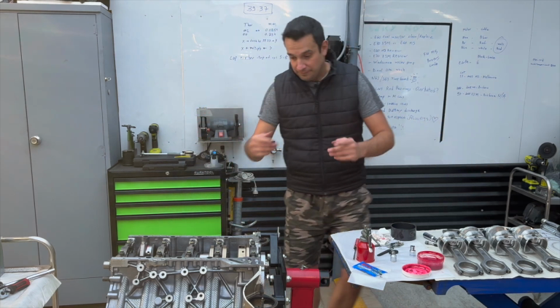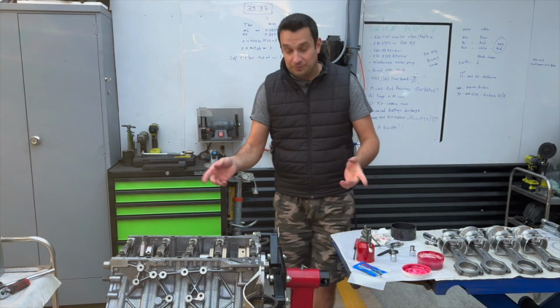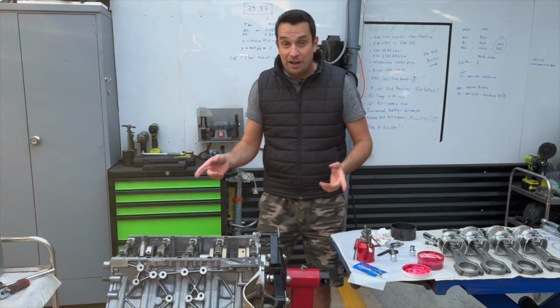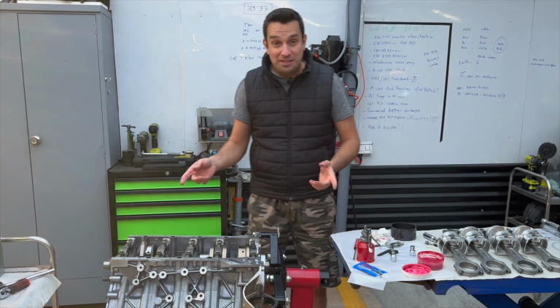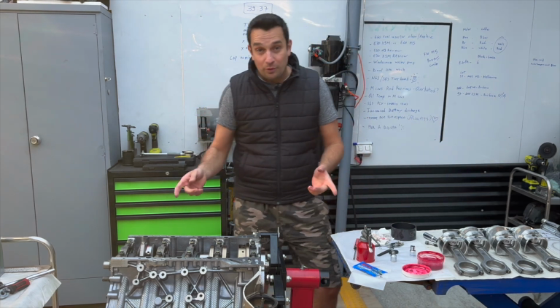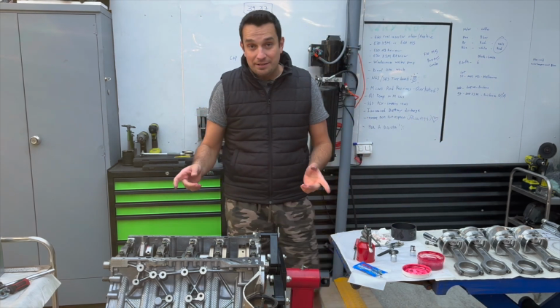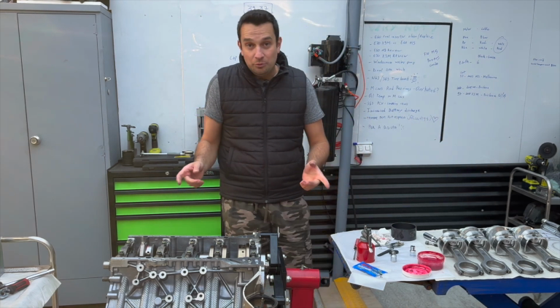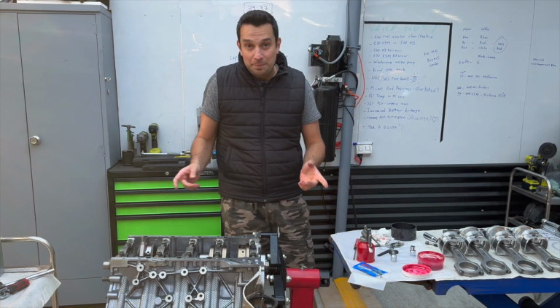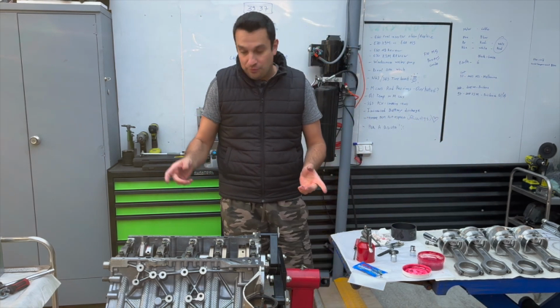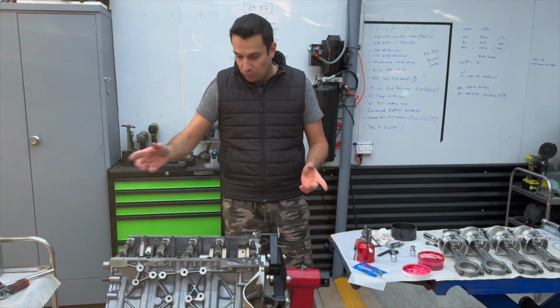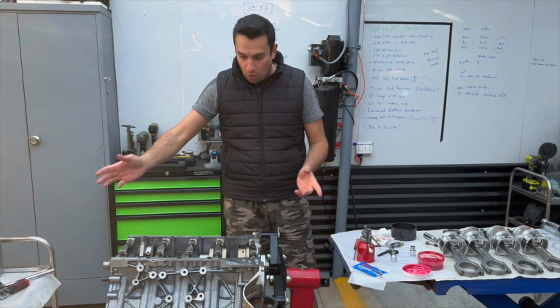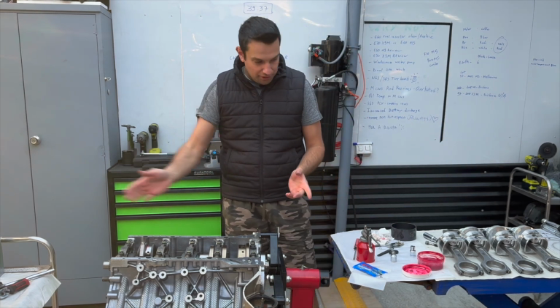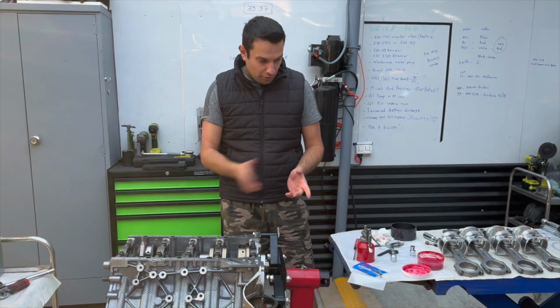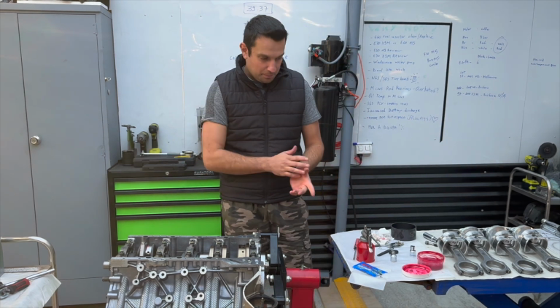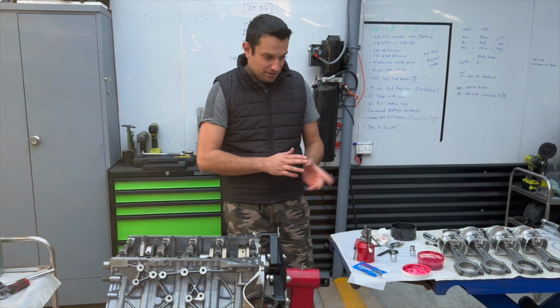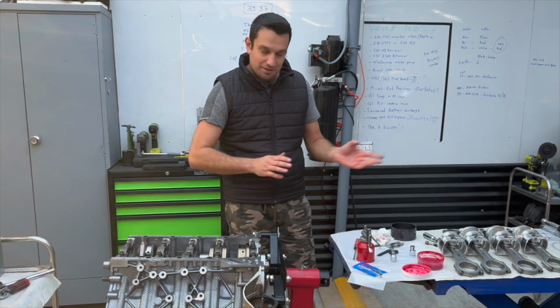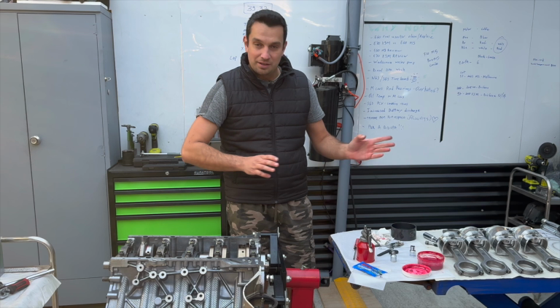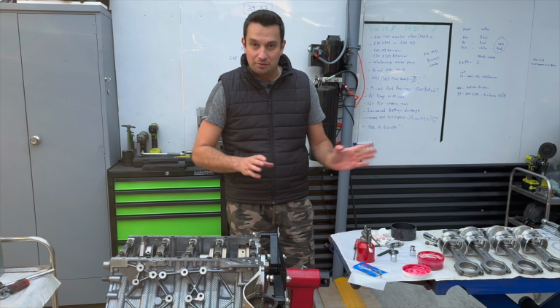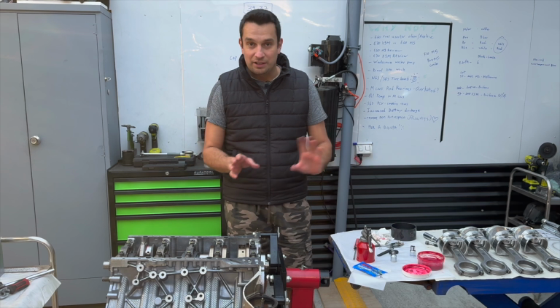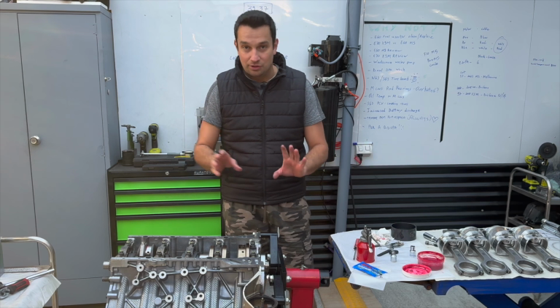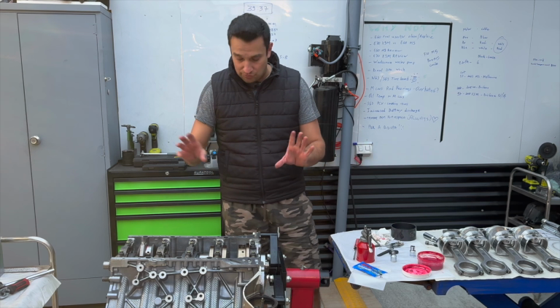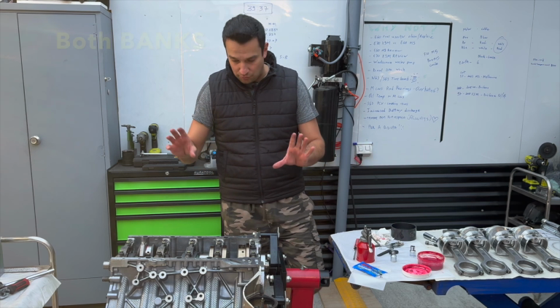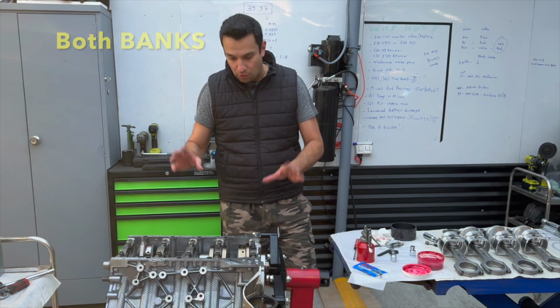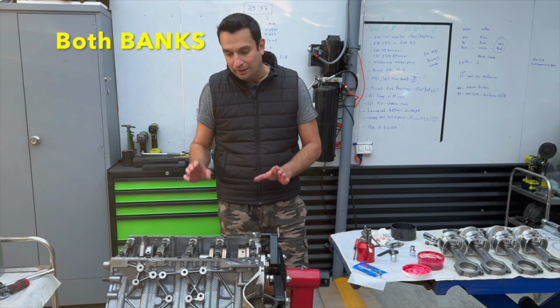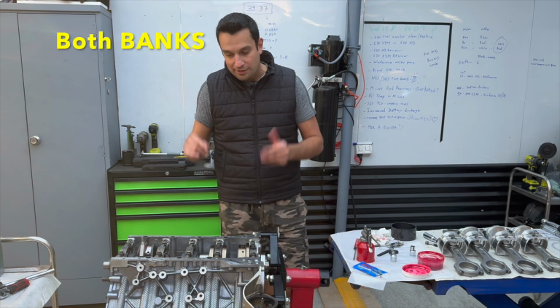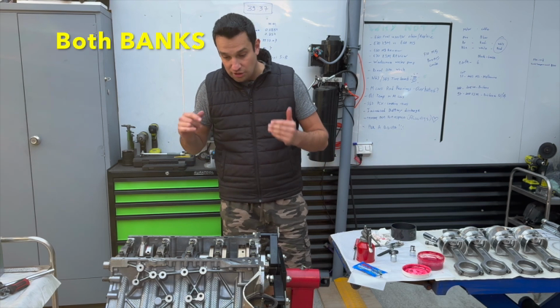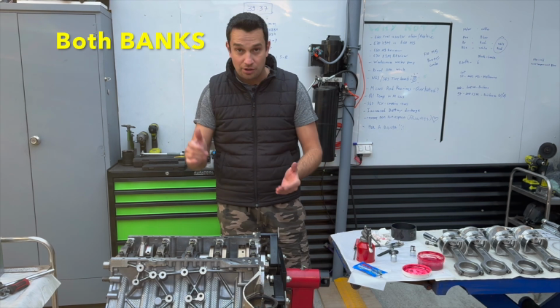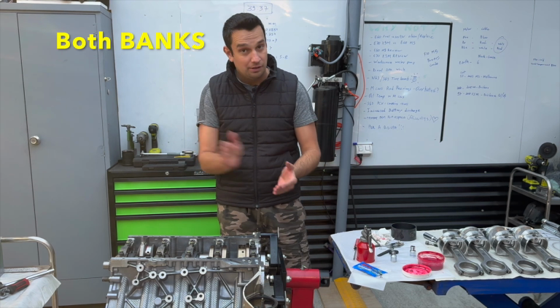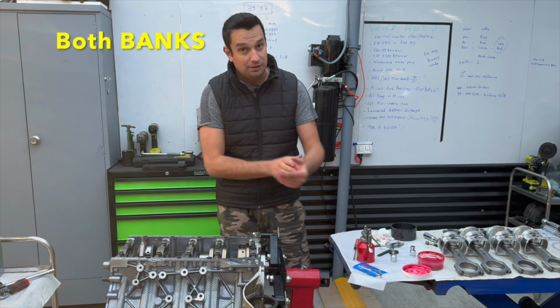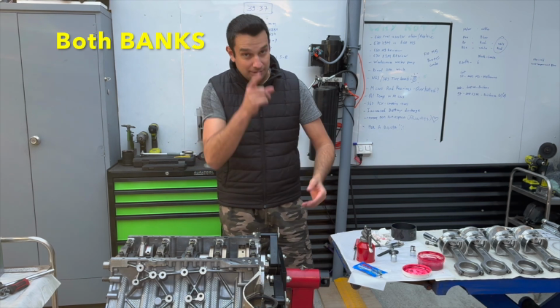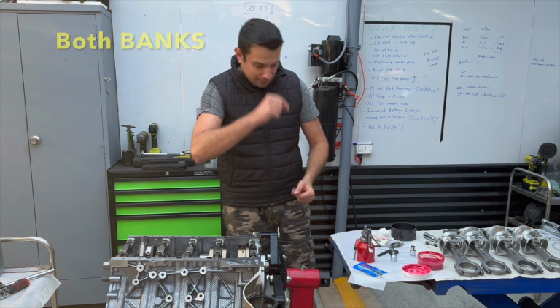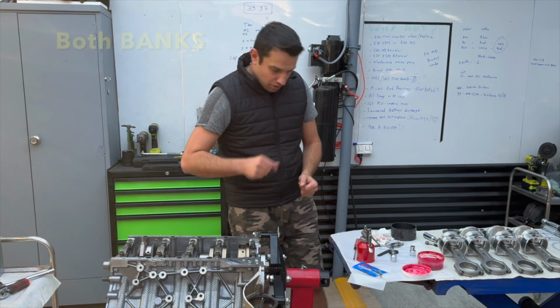Now it's a rinse and repeat for all the other pistons and rings for the whole engine. Let's go!